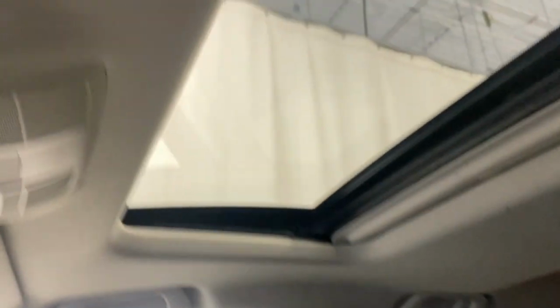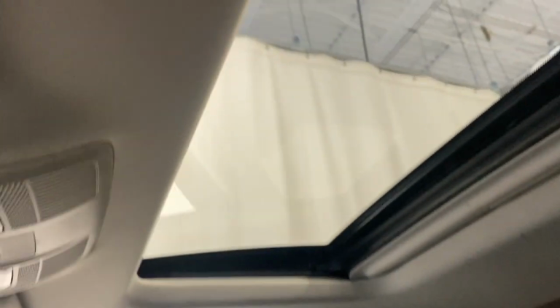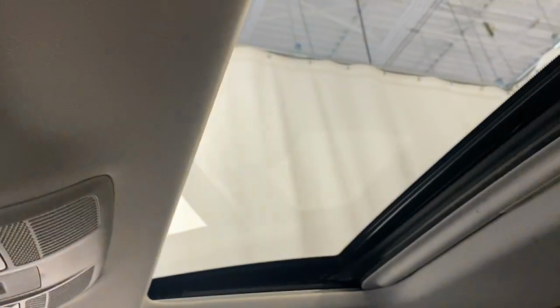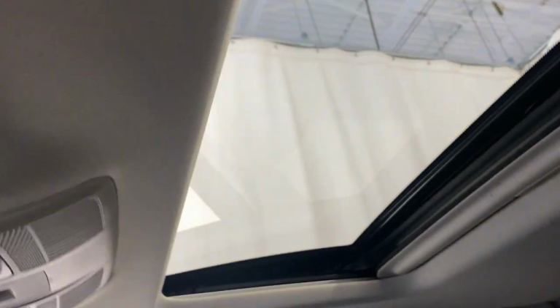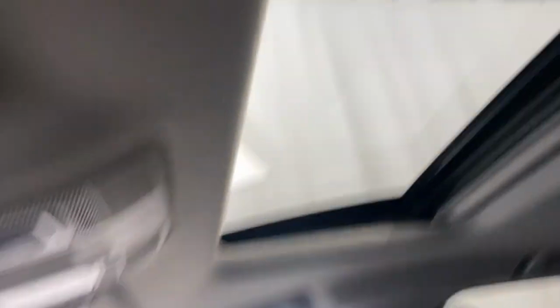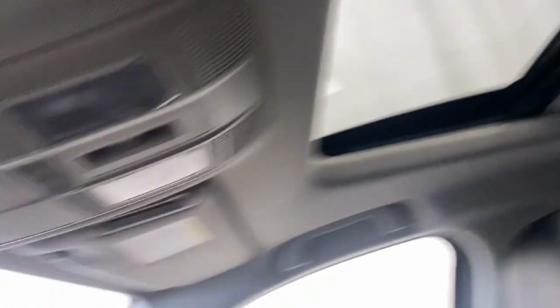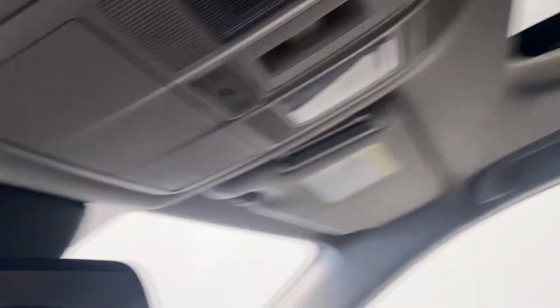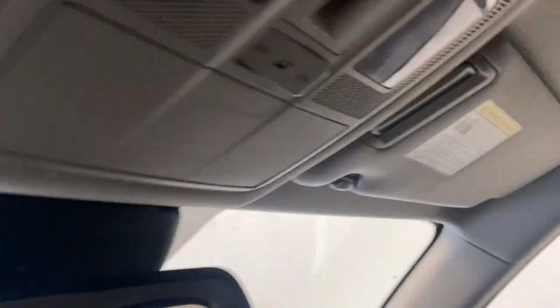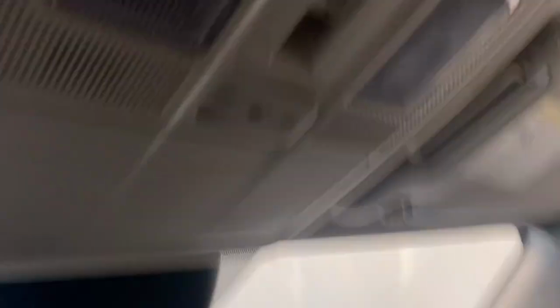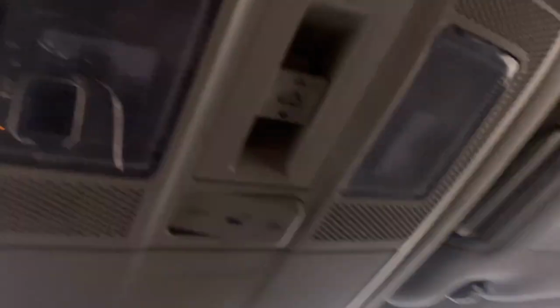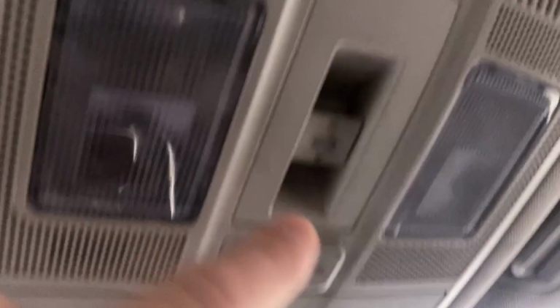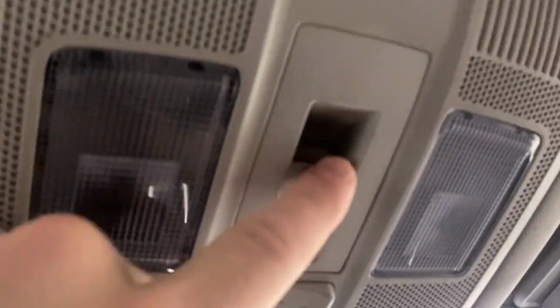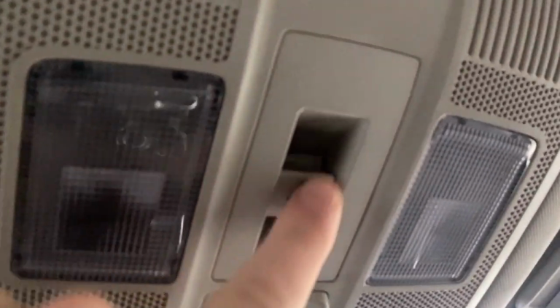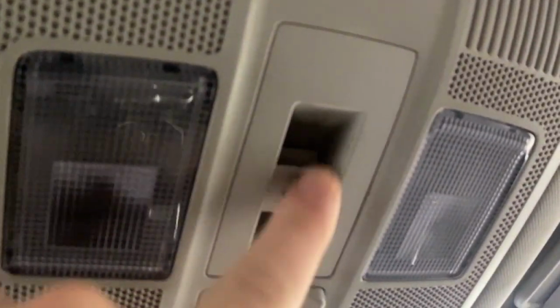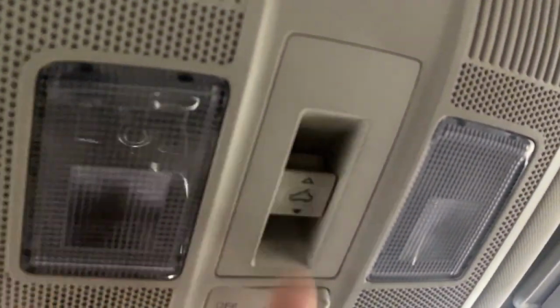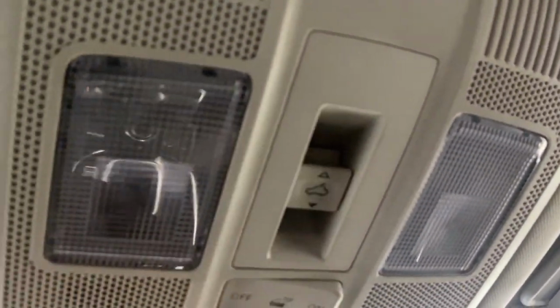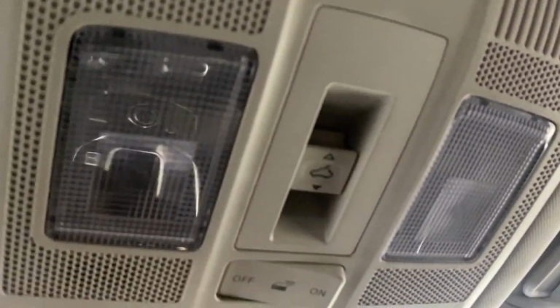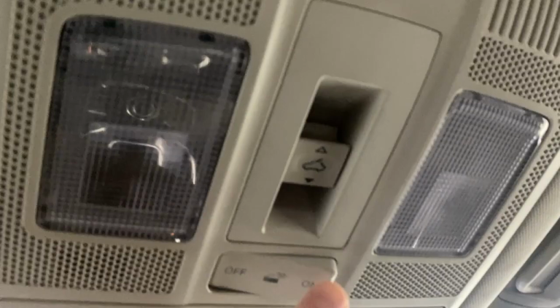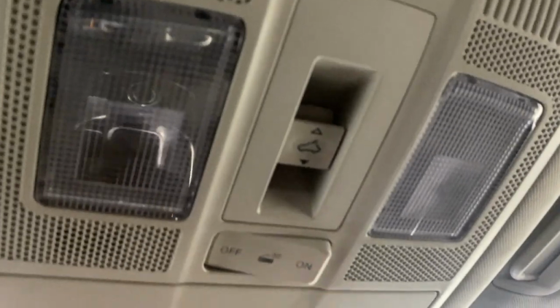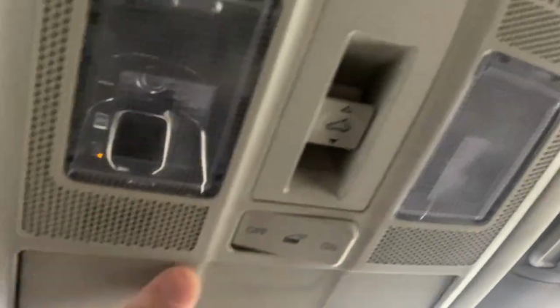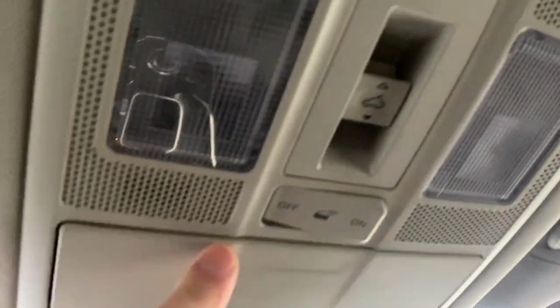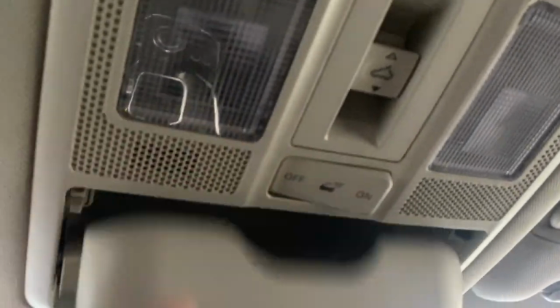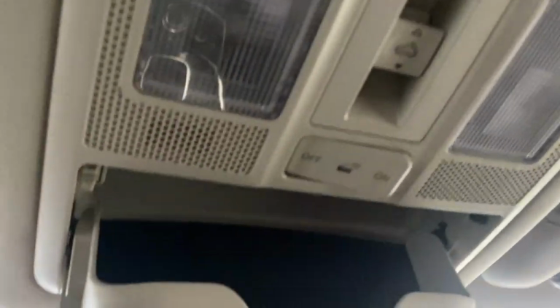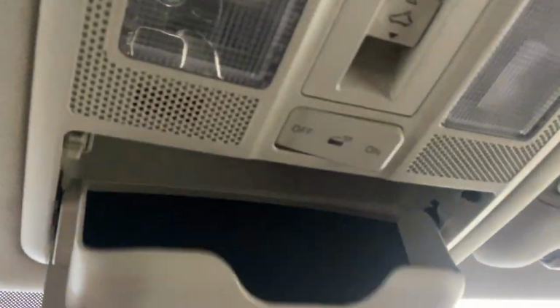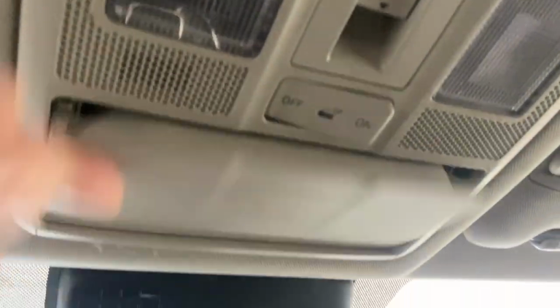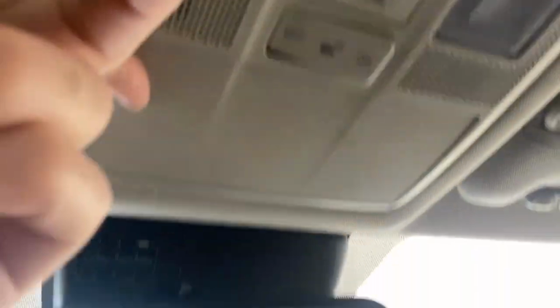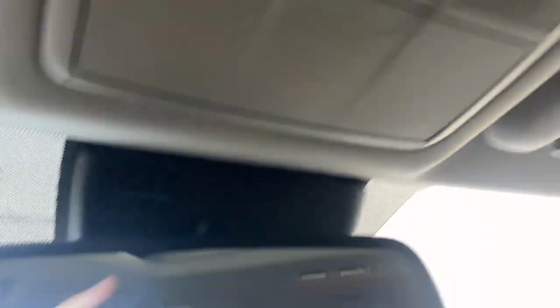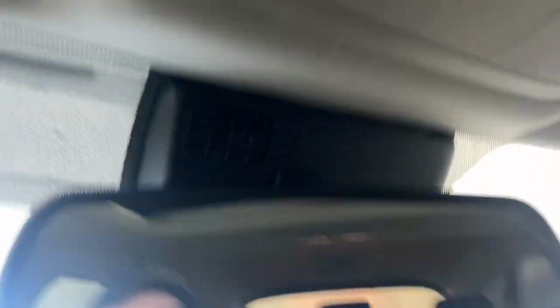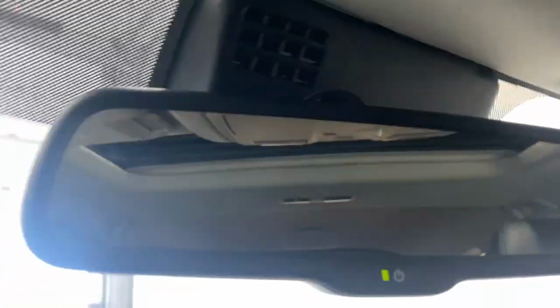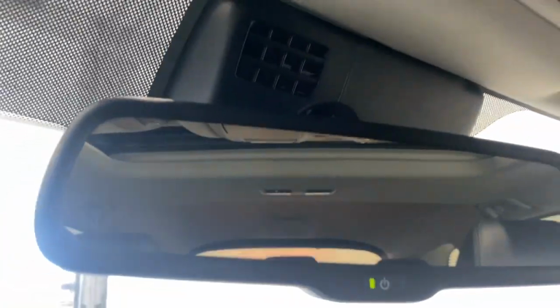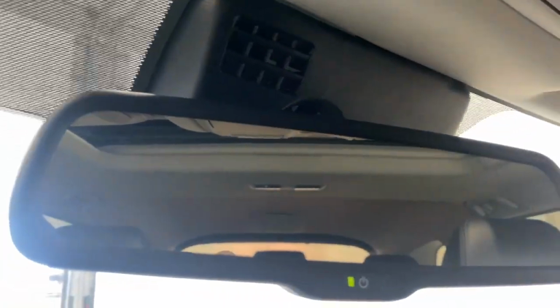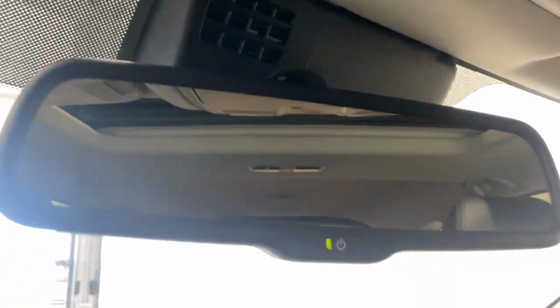The center console has two USB ports, an SD card insert, and an auxiliary input. Up top we have a power tilt-and-slide sunroof with sunroof controls, interior lighting options, a sunglass holder, and the rear view mirror.